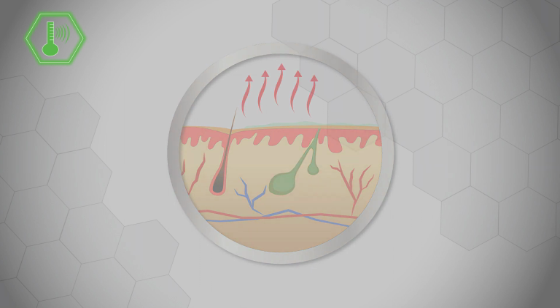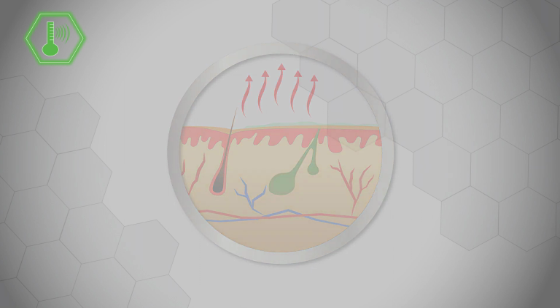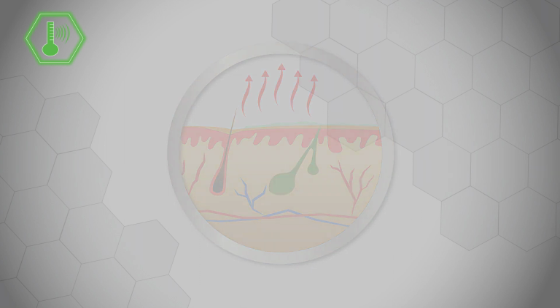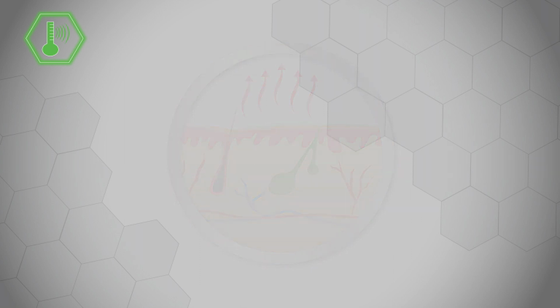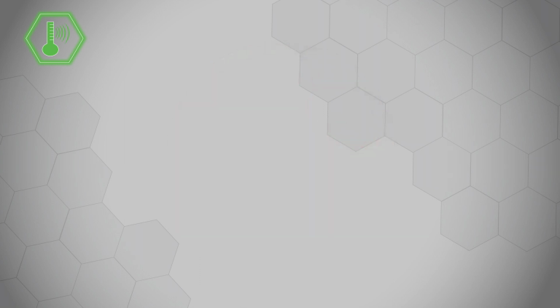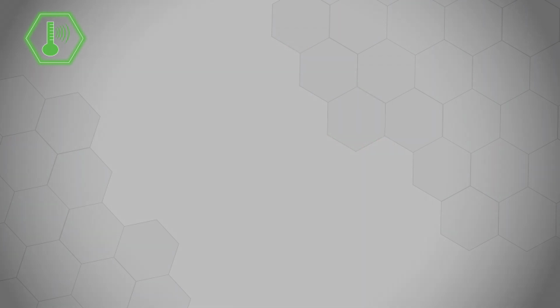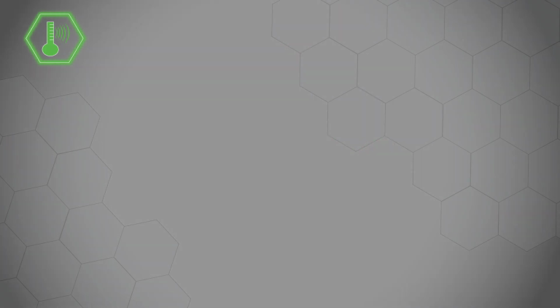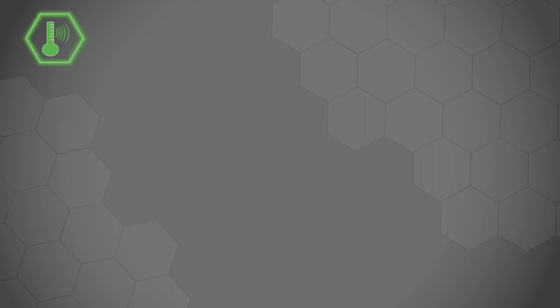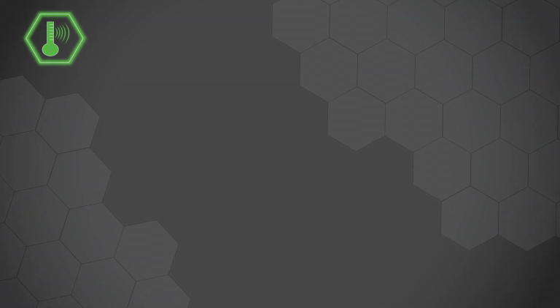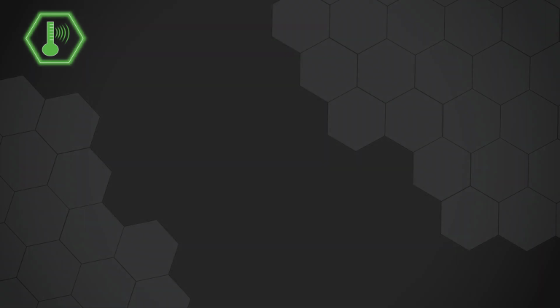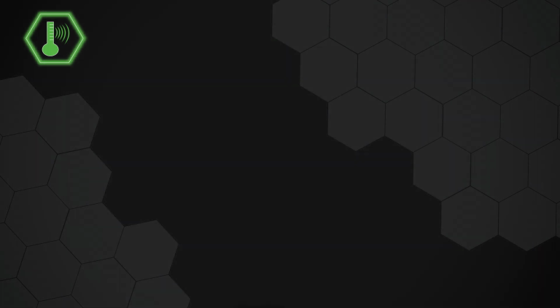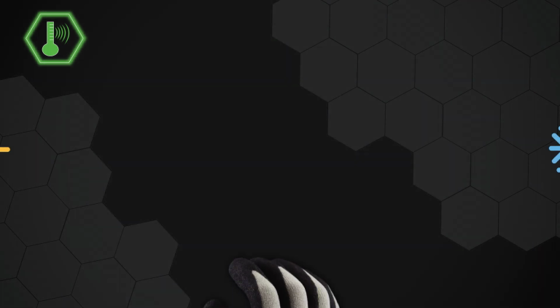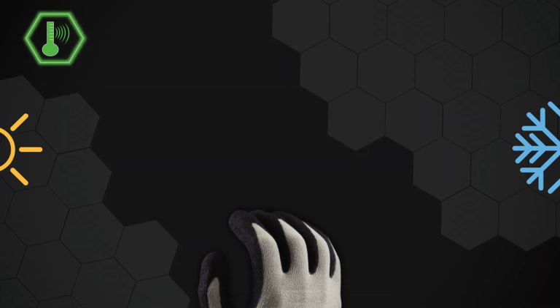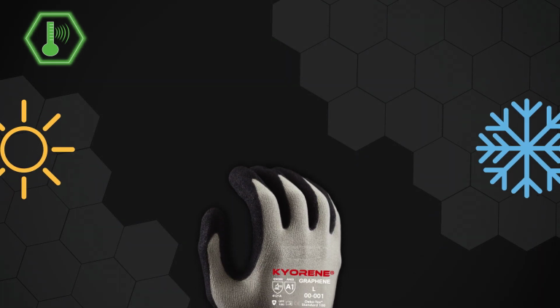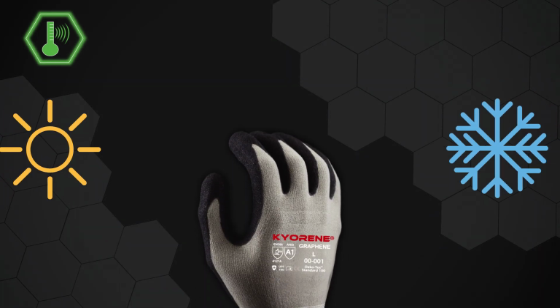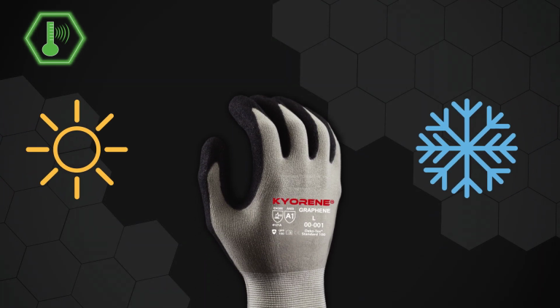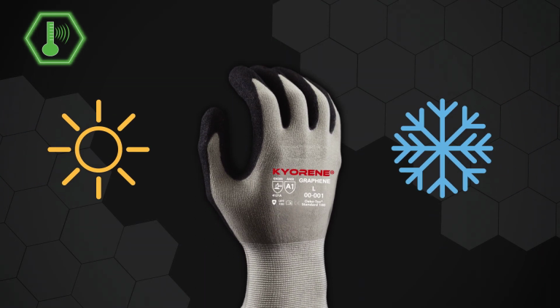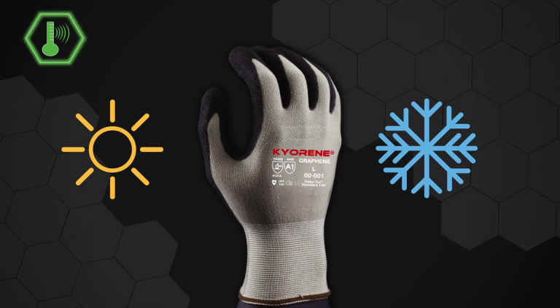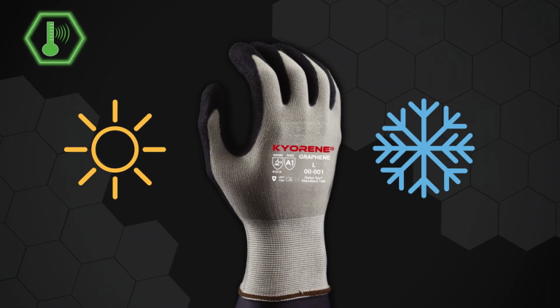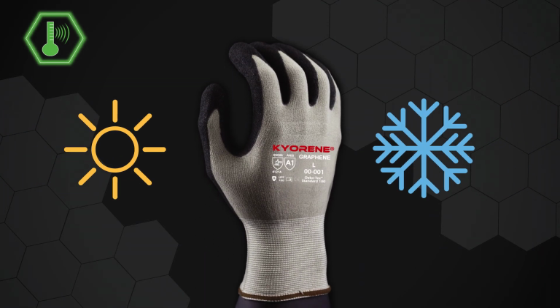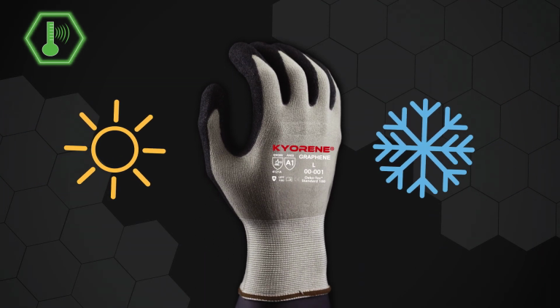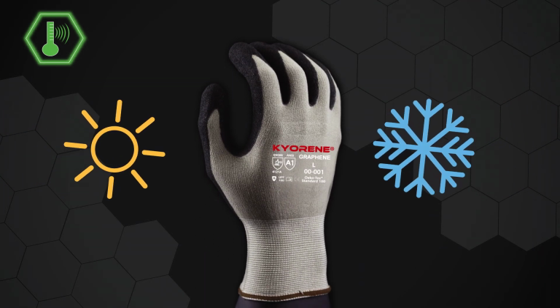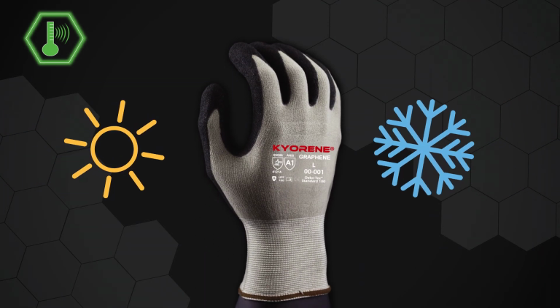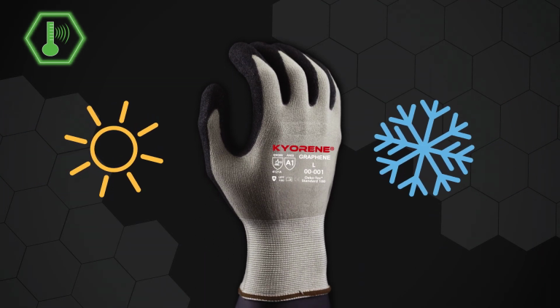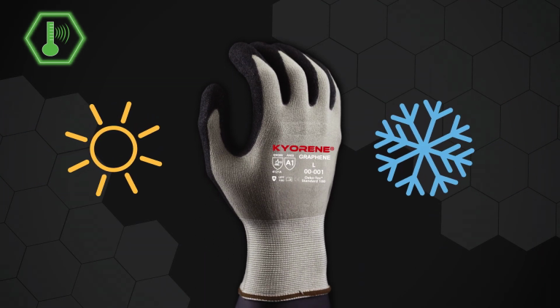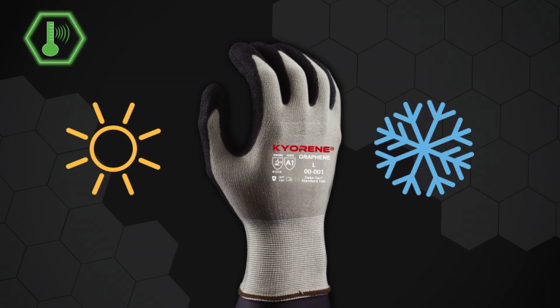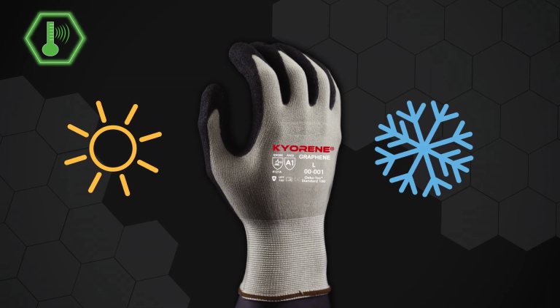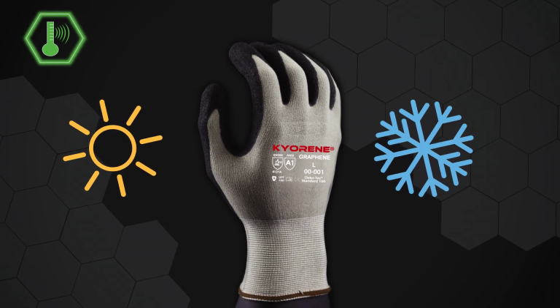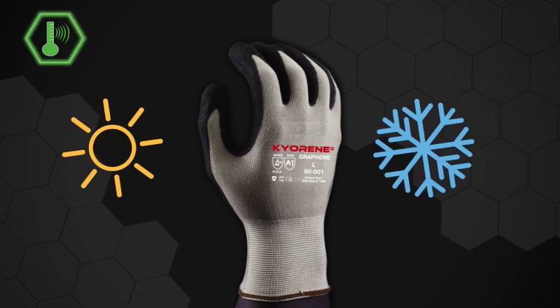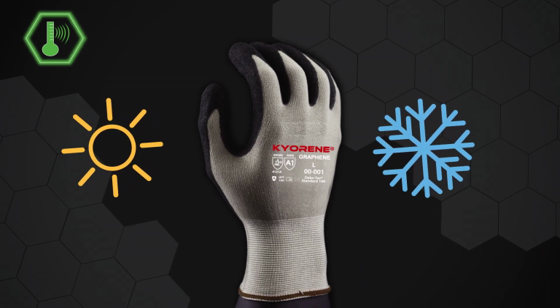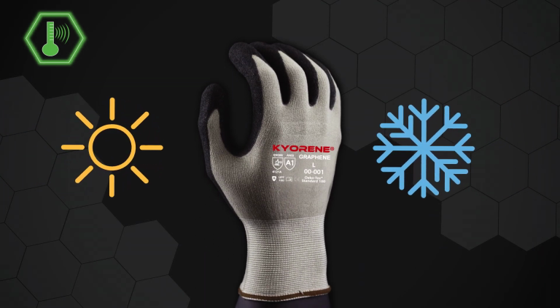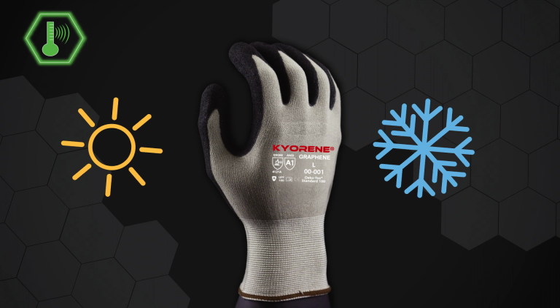In both warm and cool work environments, it leaves your hands more comfortable, drier, and at a regulated temperature.